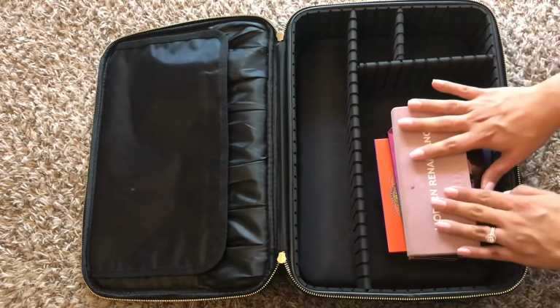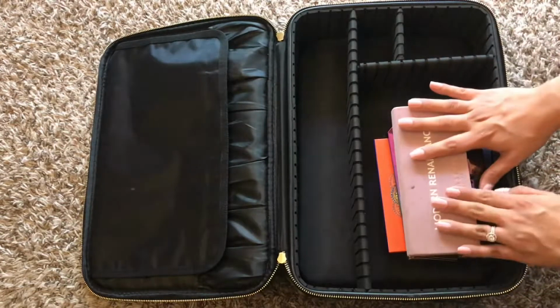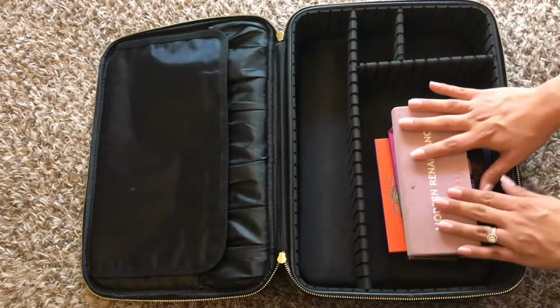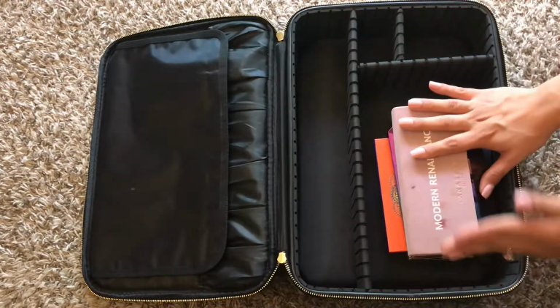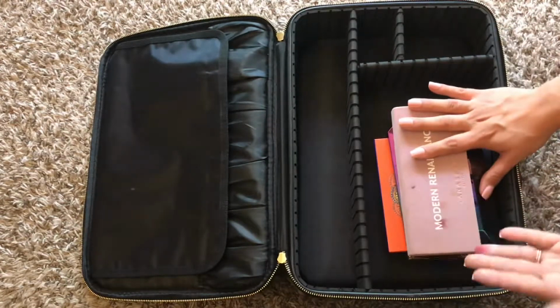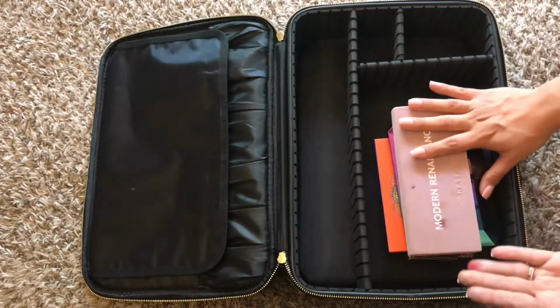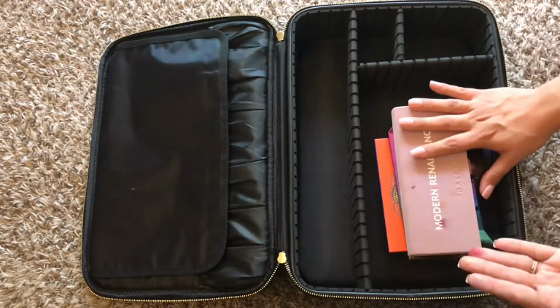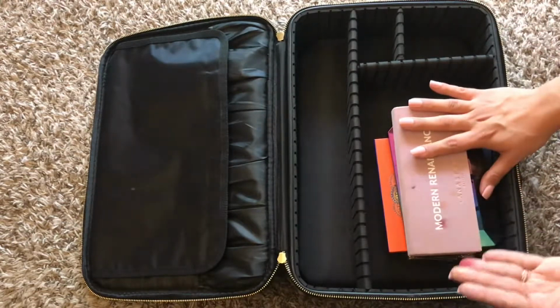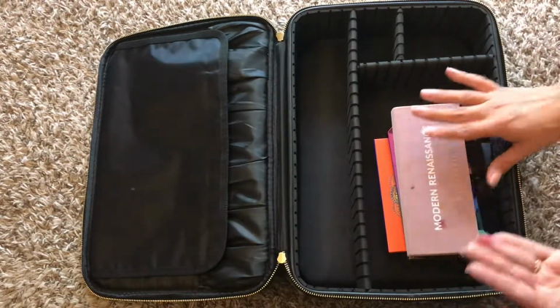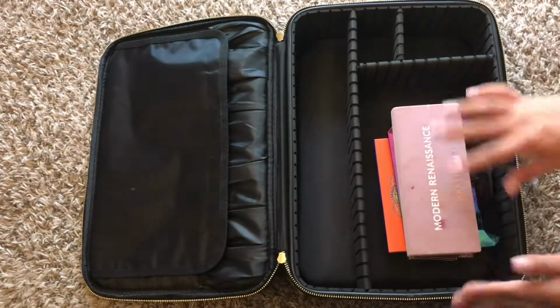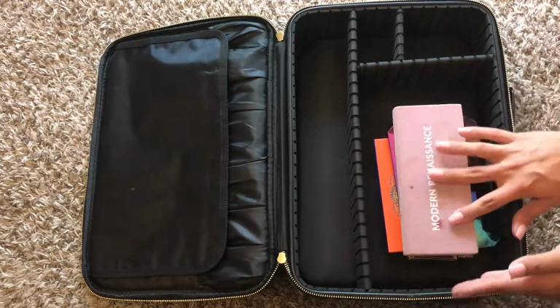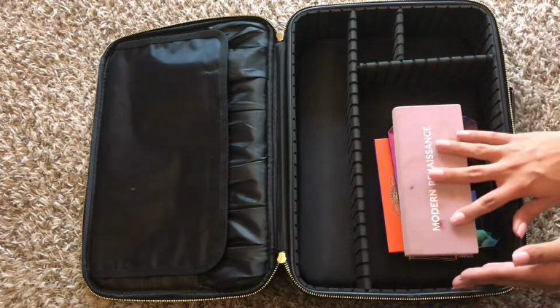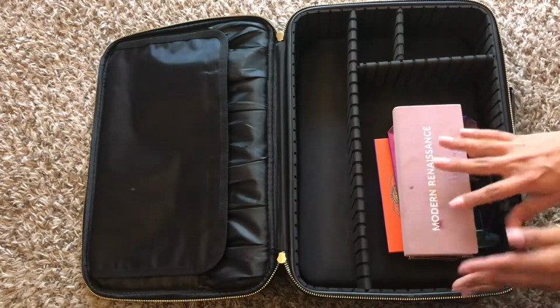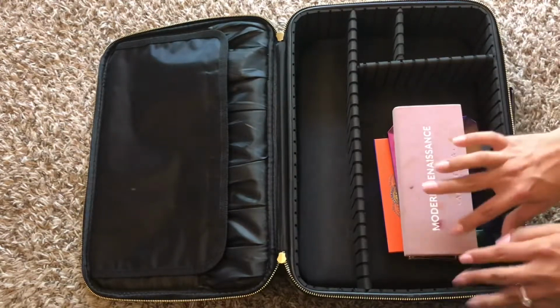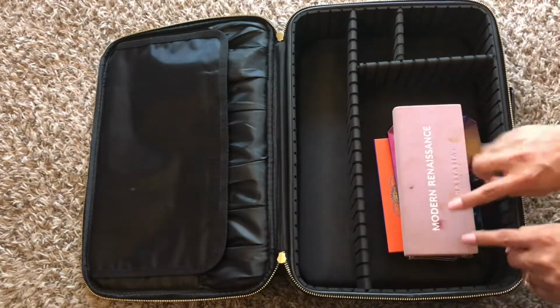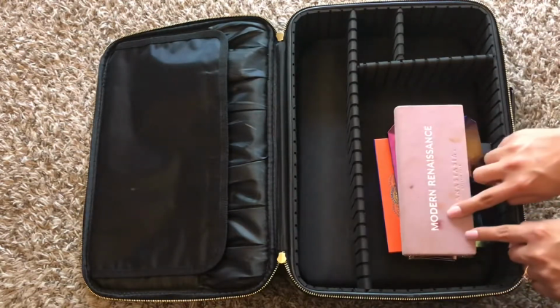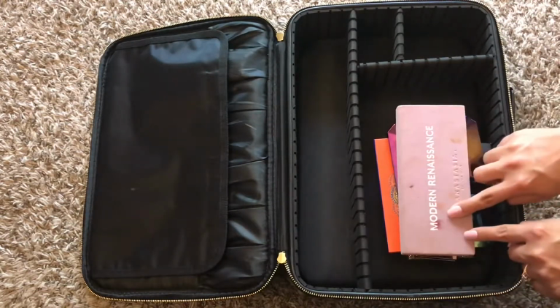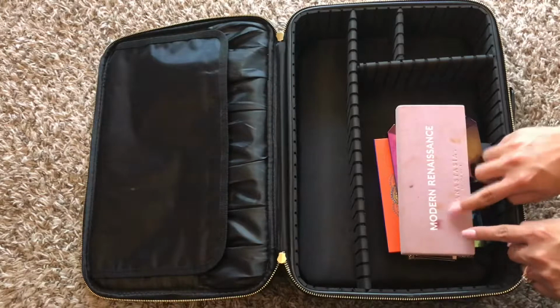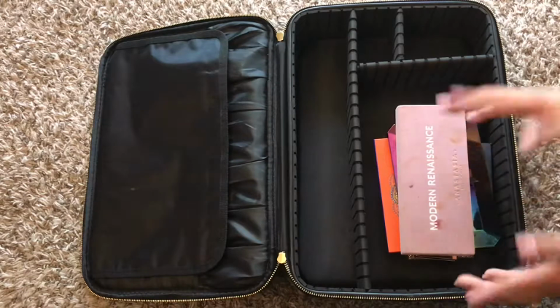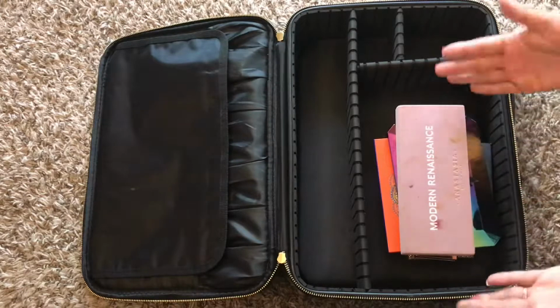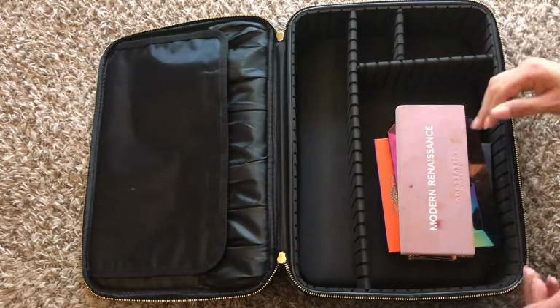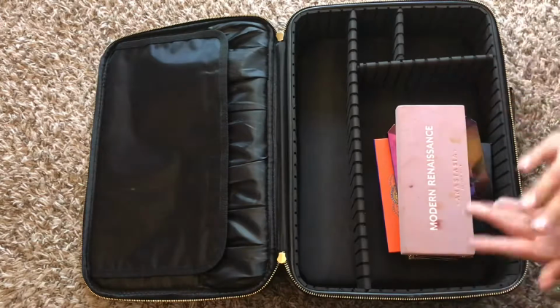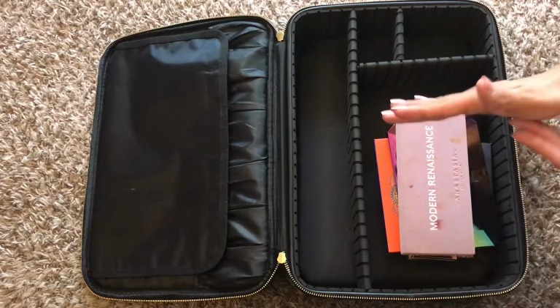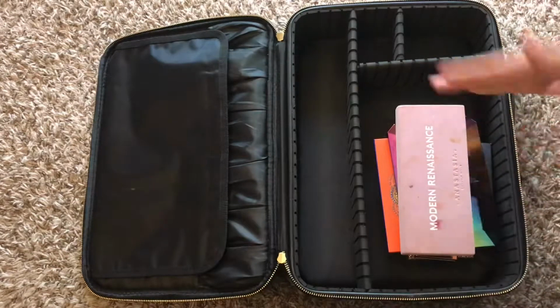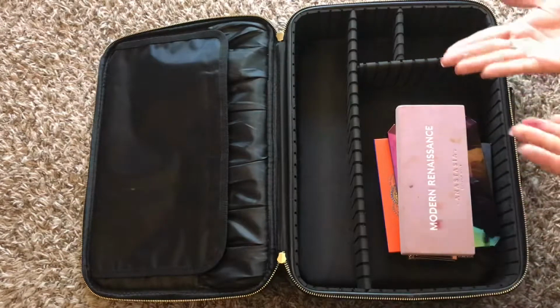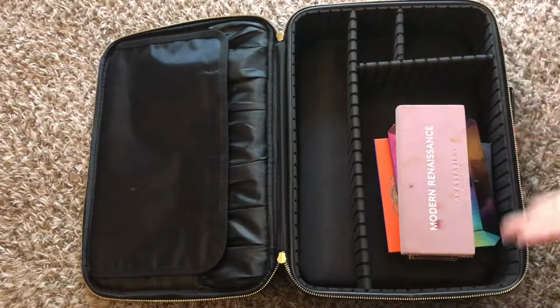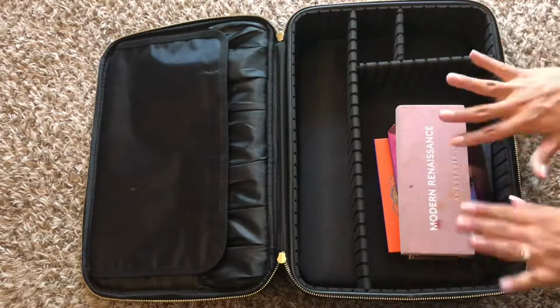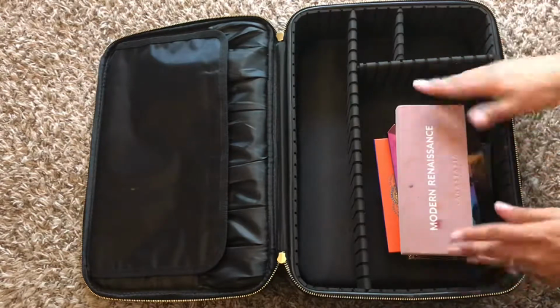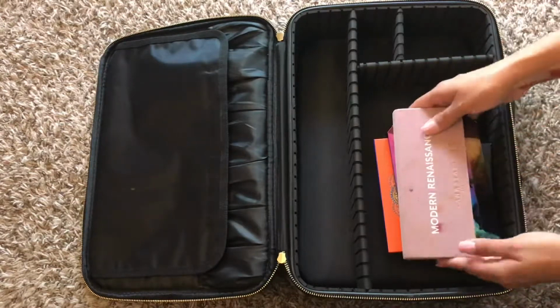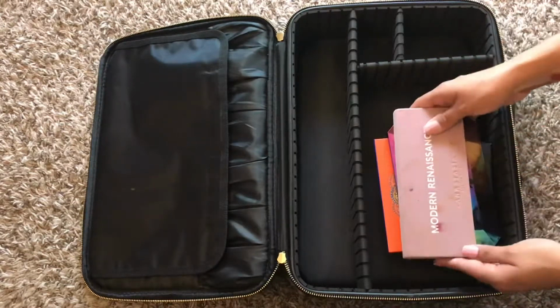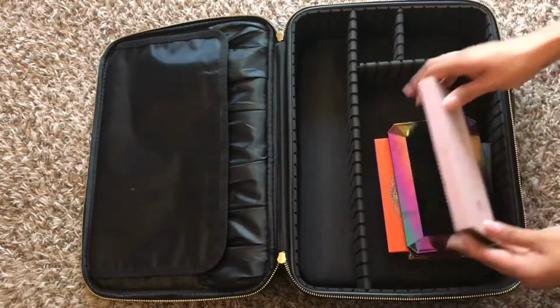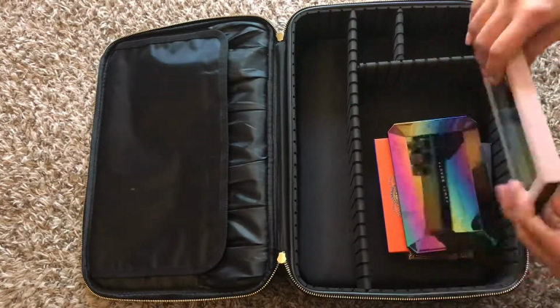So now I'm going to show you how to pack these up. It's really, really simple — you just kind of have to configure your way through it.